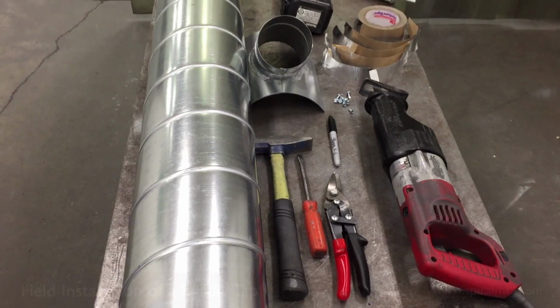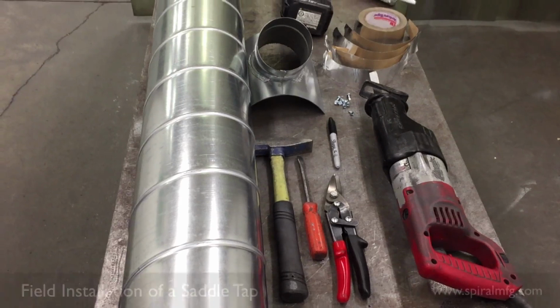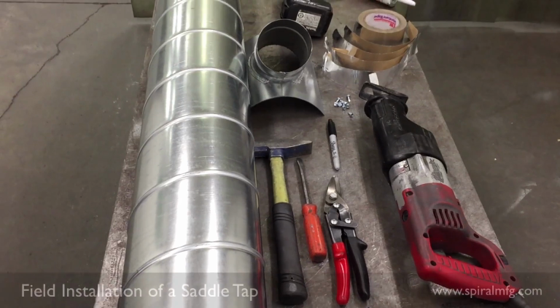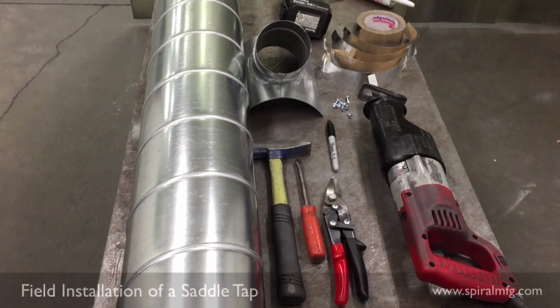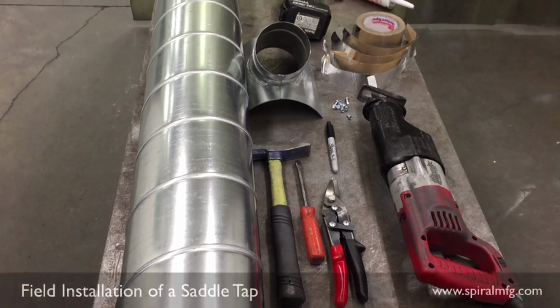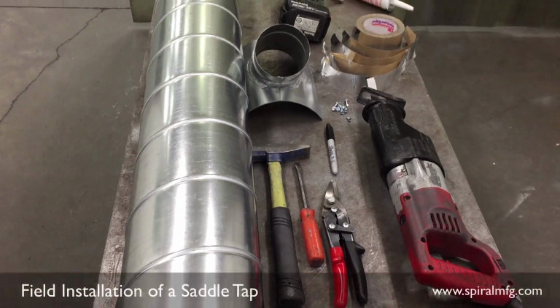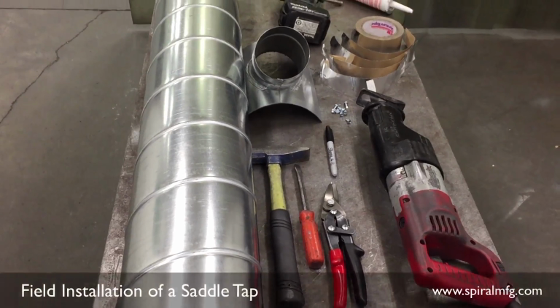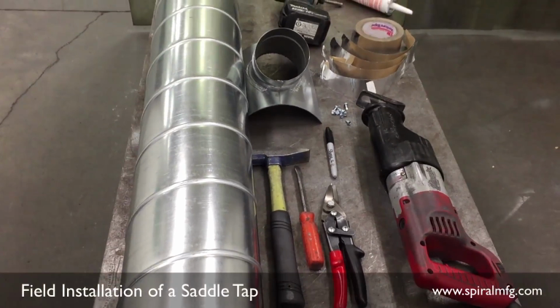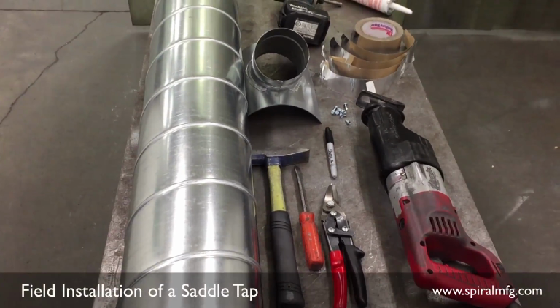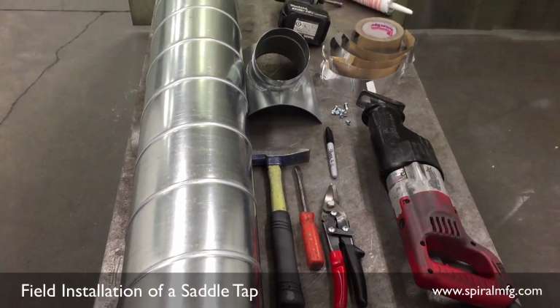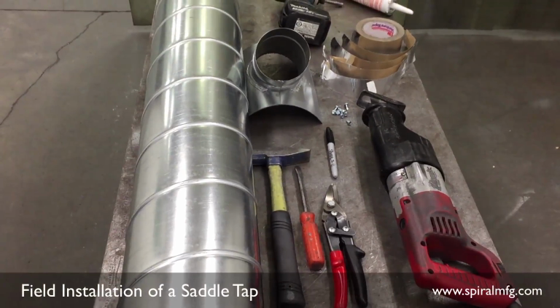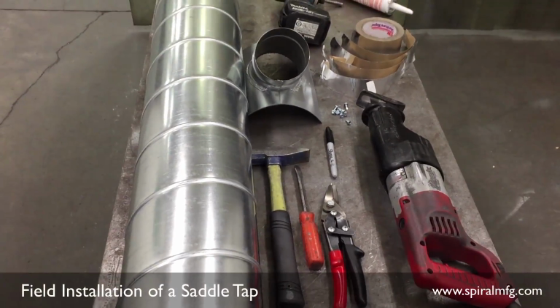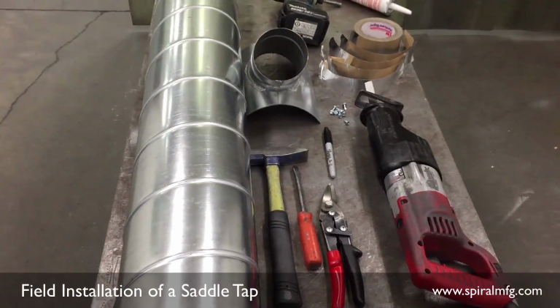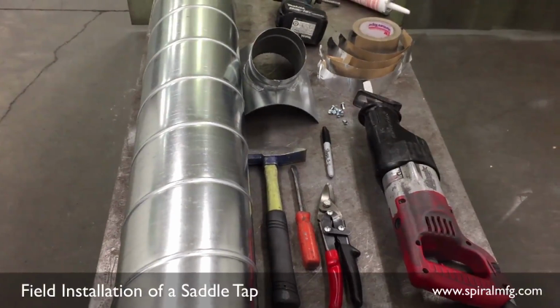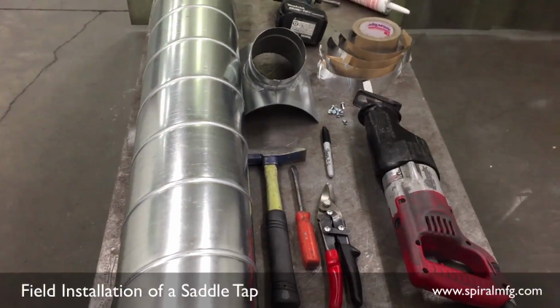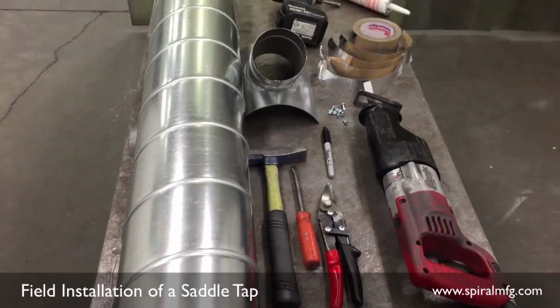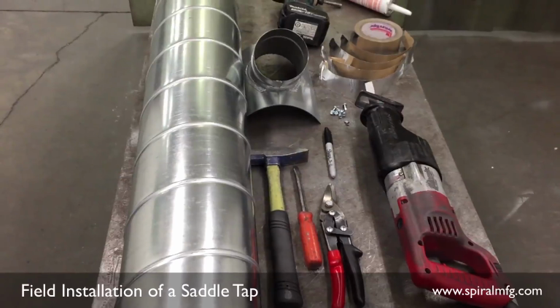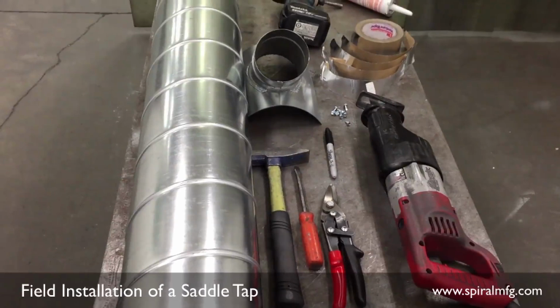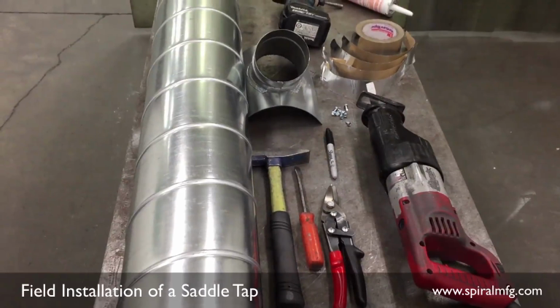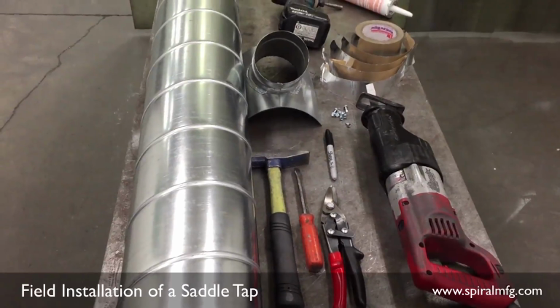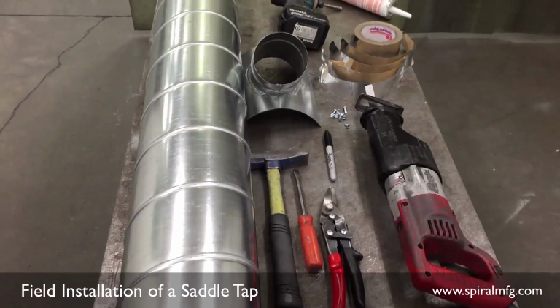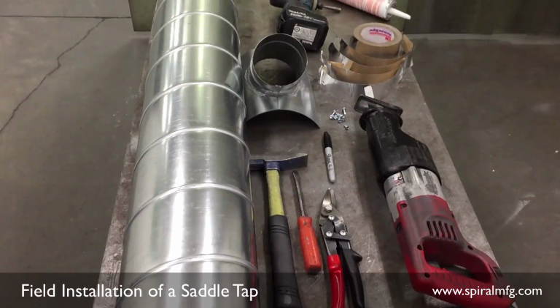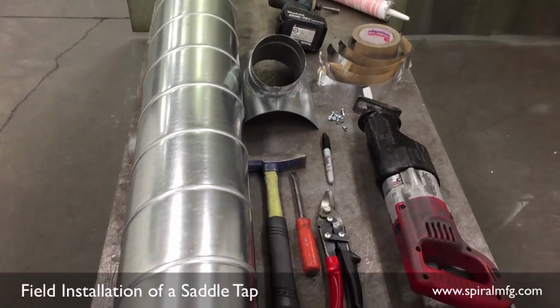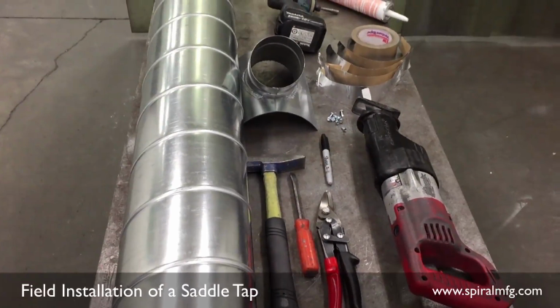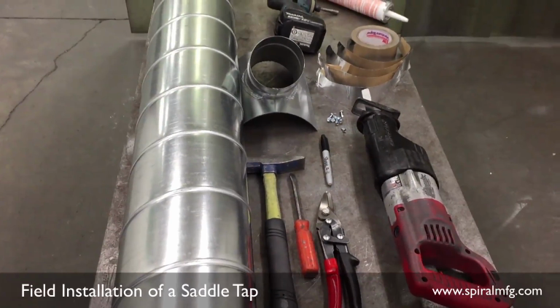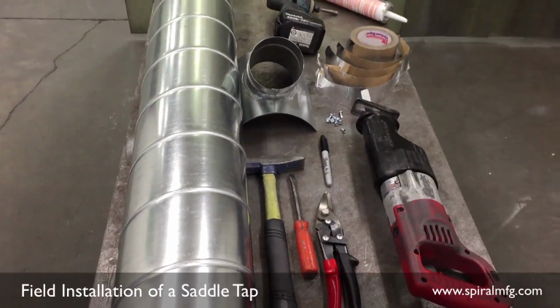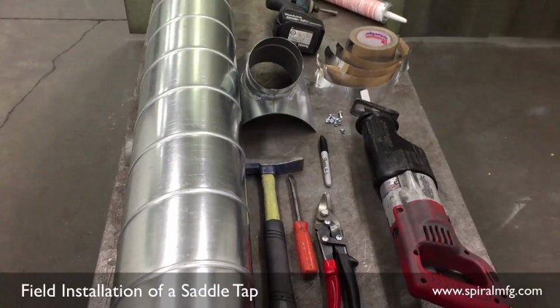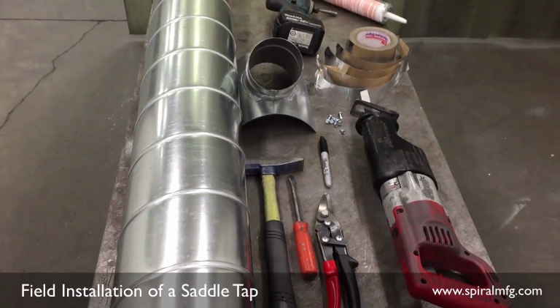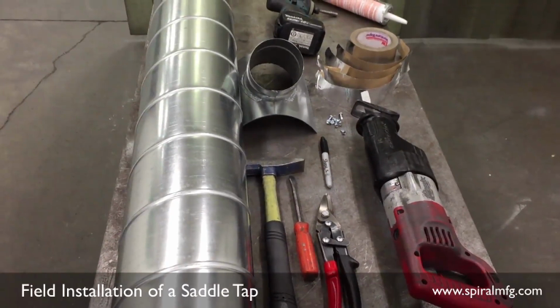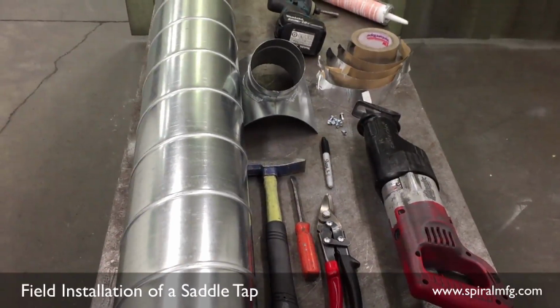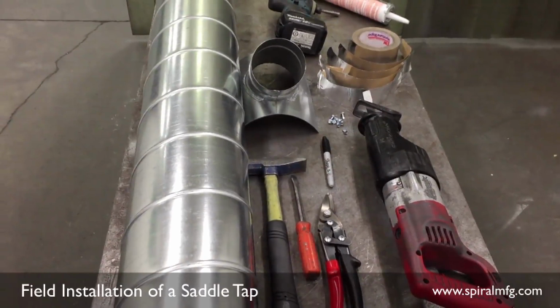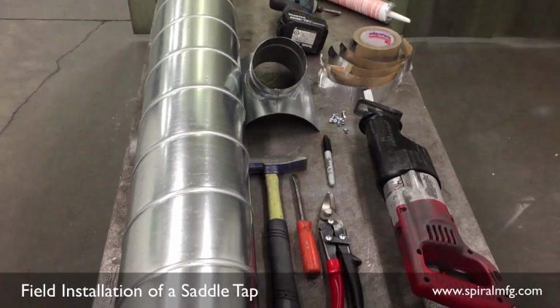In this video we'll demonstrate the field installation of a saddle tap onto spiral pipe.